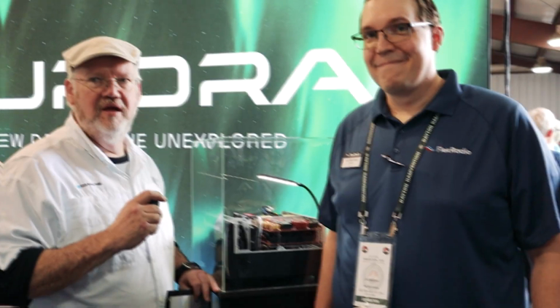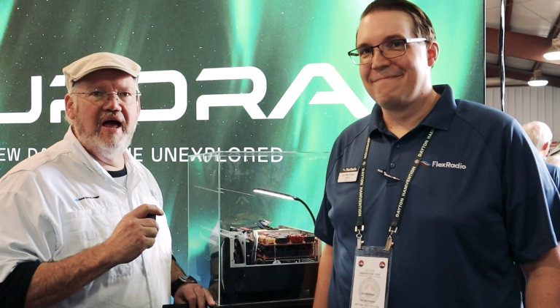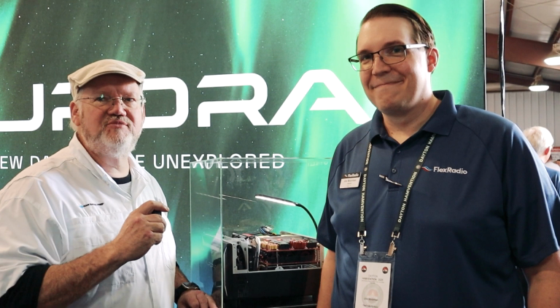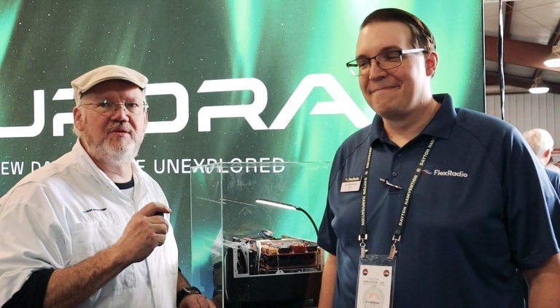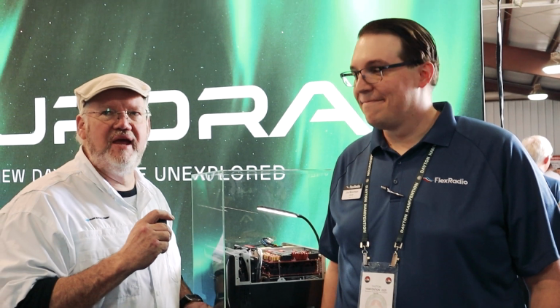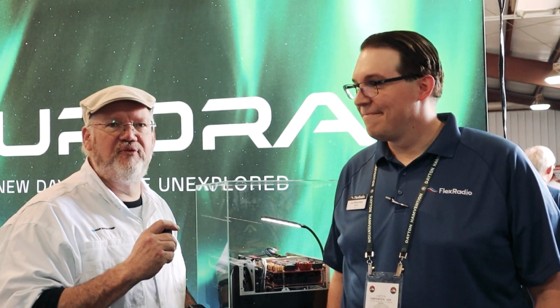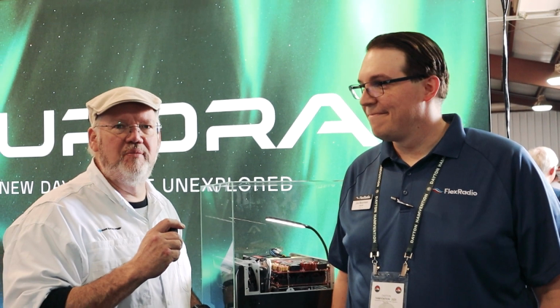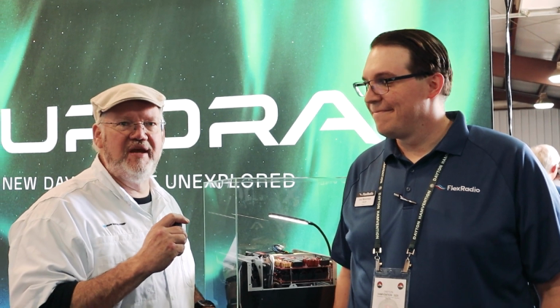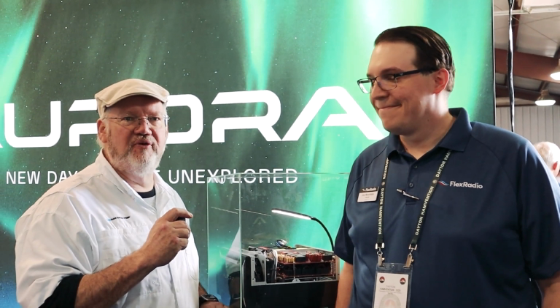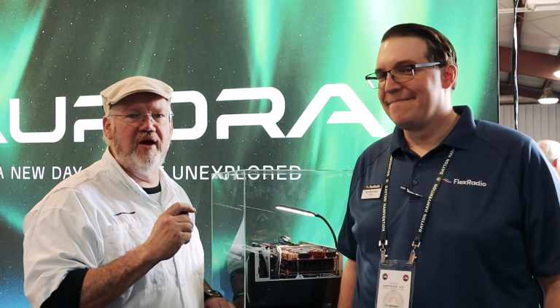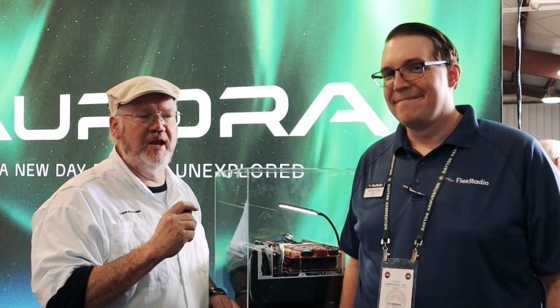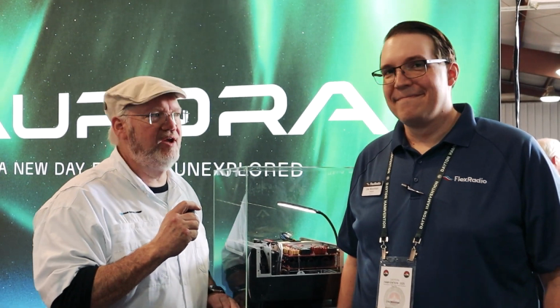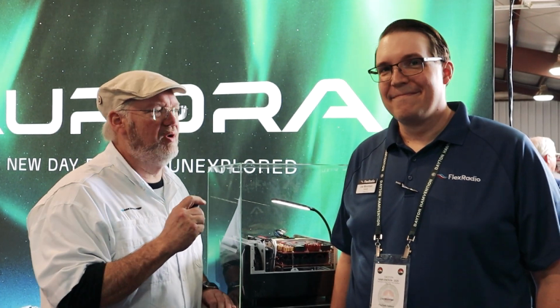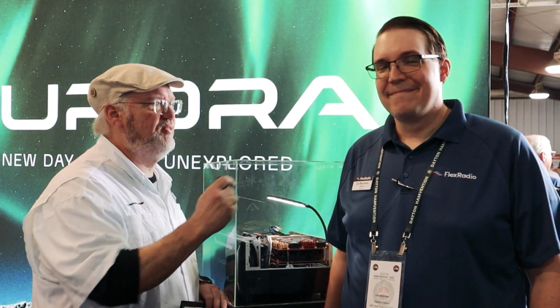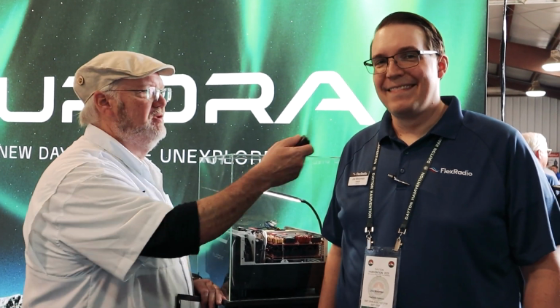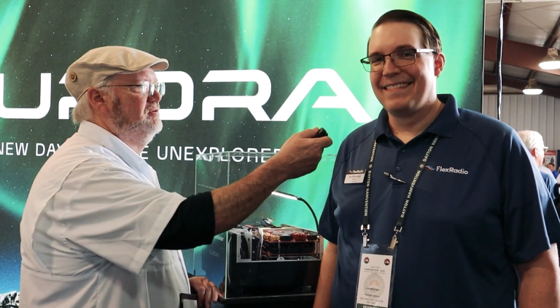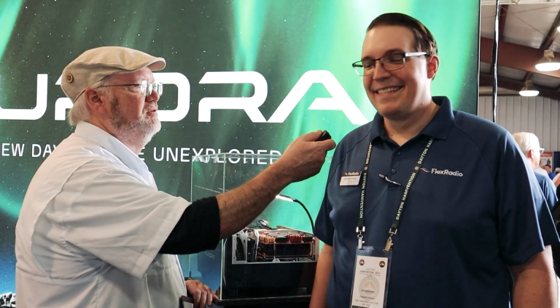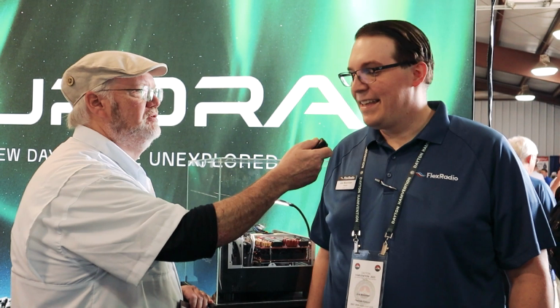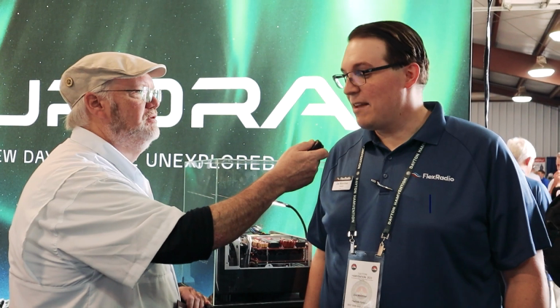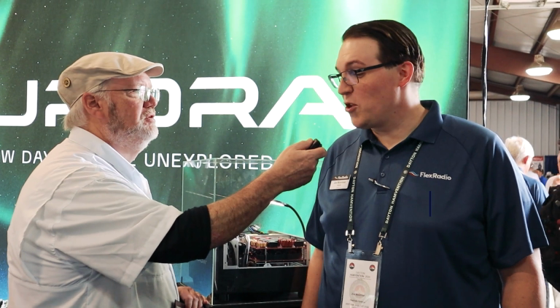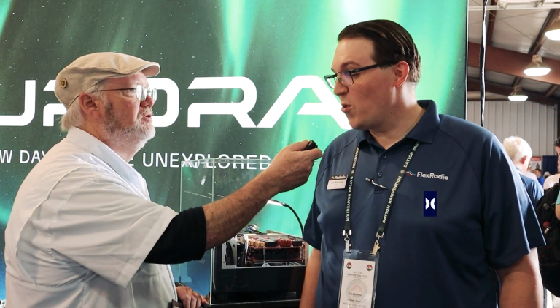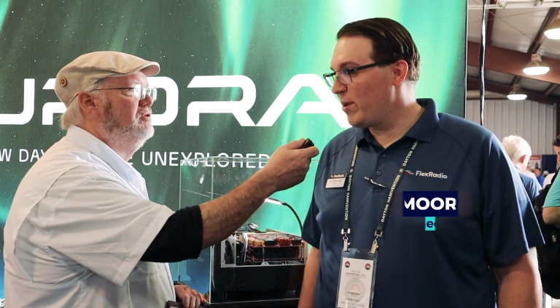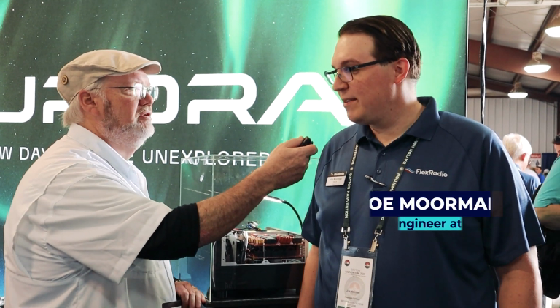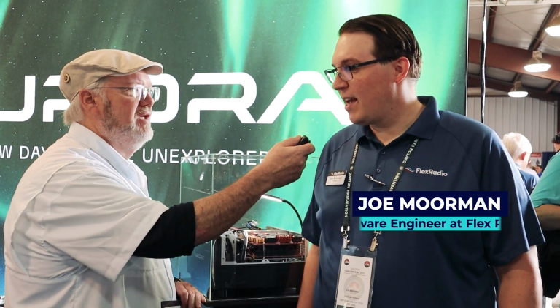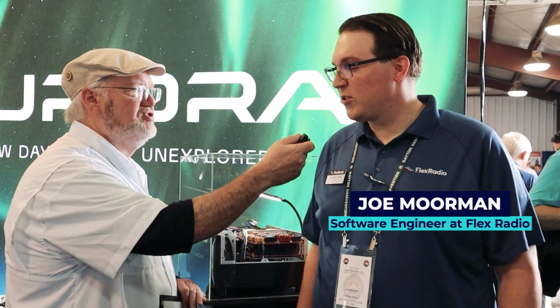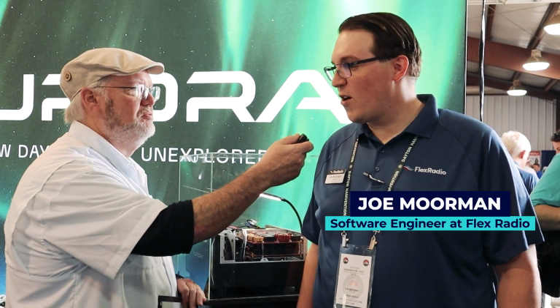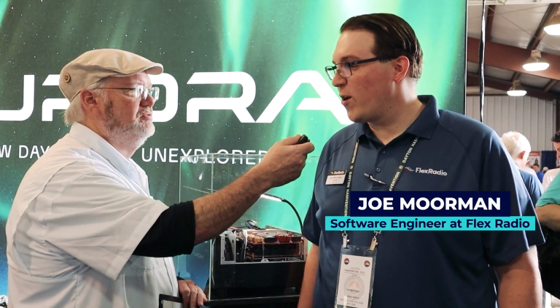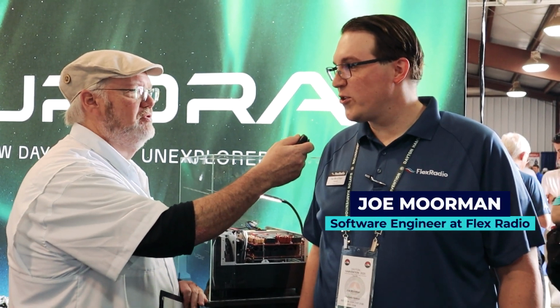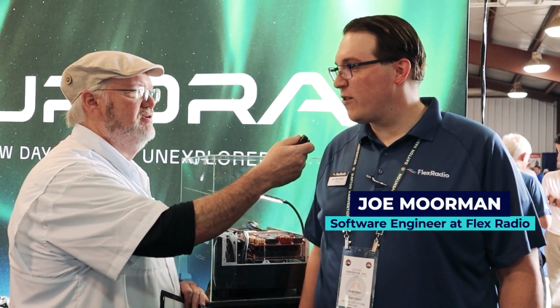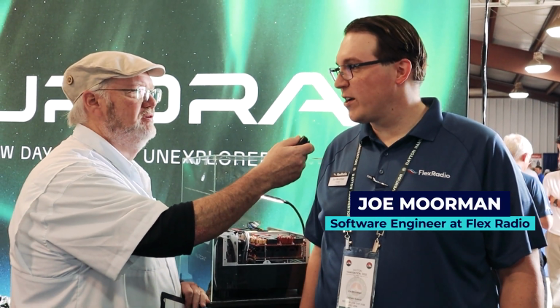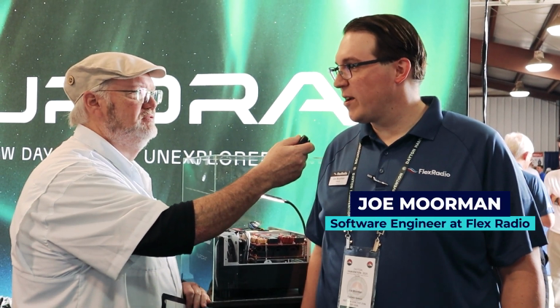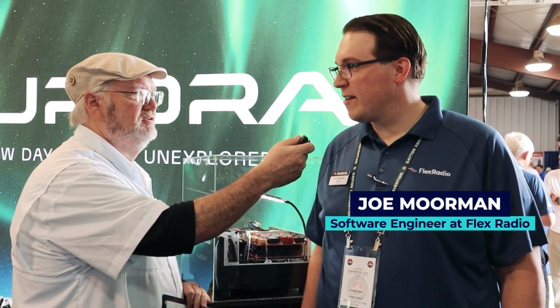I'm Jim, N4BFR, and I'm here with Joe Moorman. I'm a software engineer at Flex Radio.